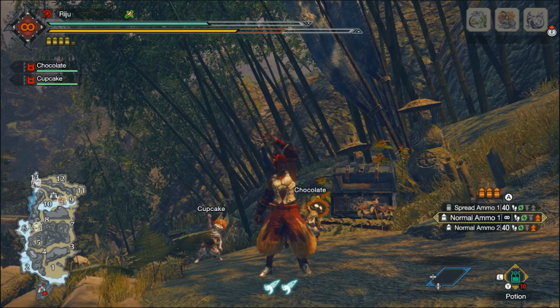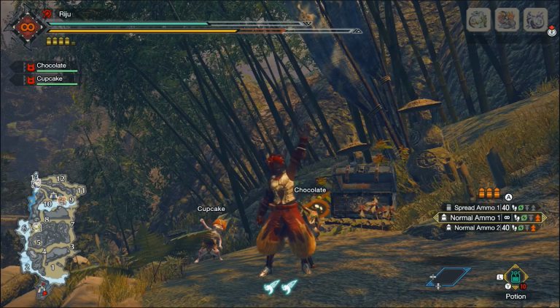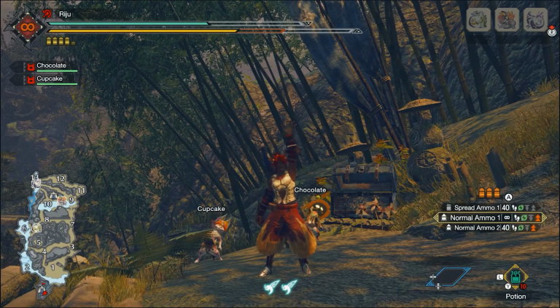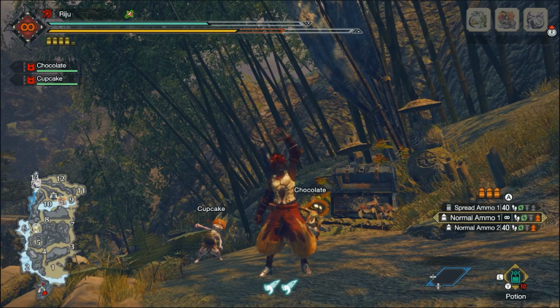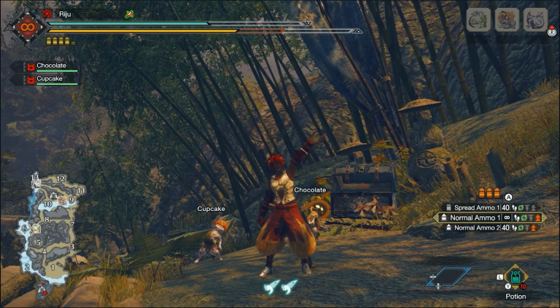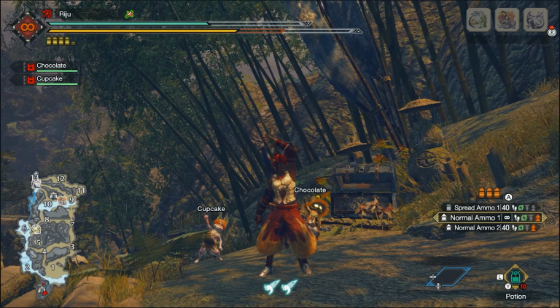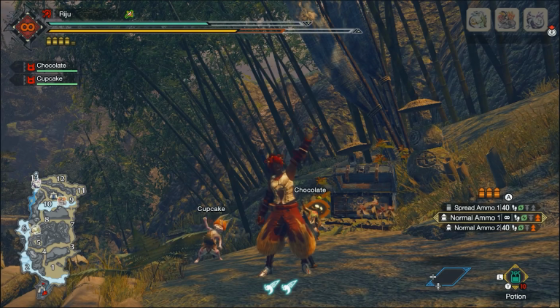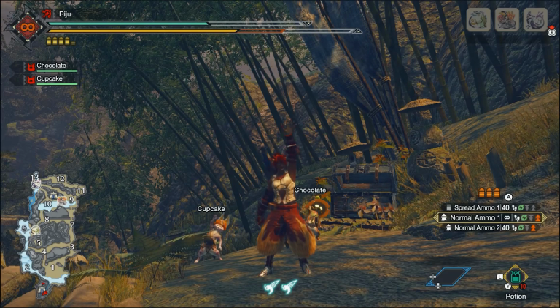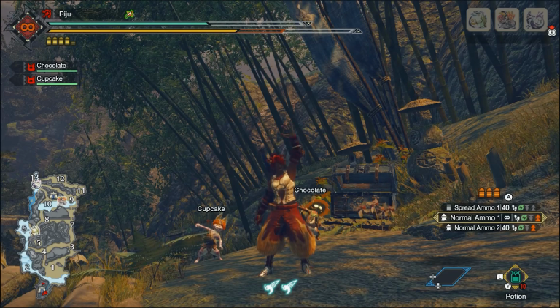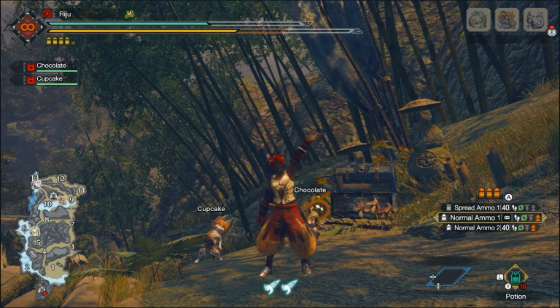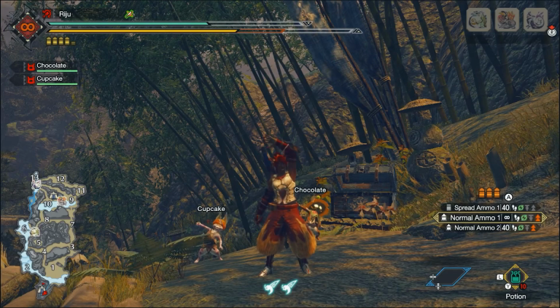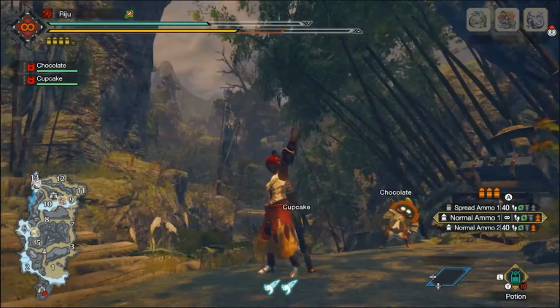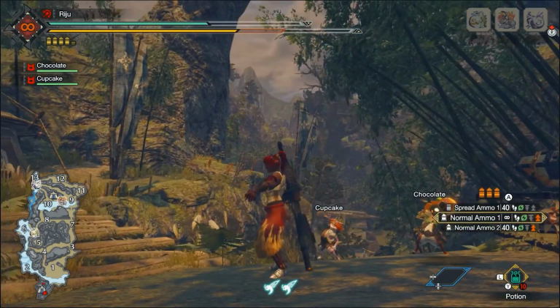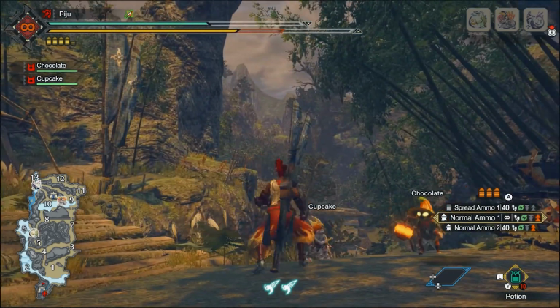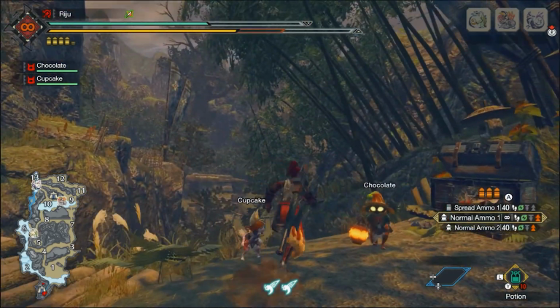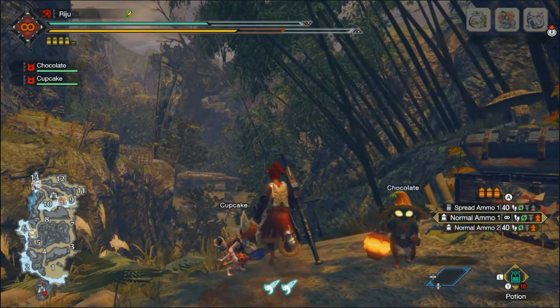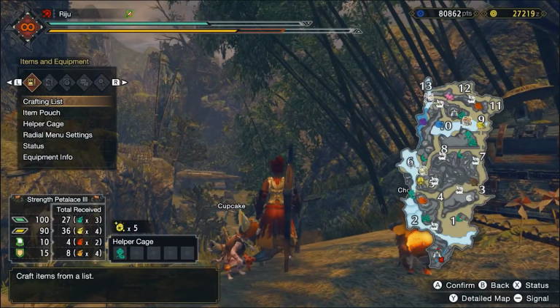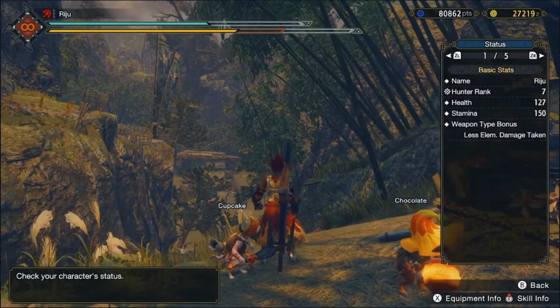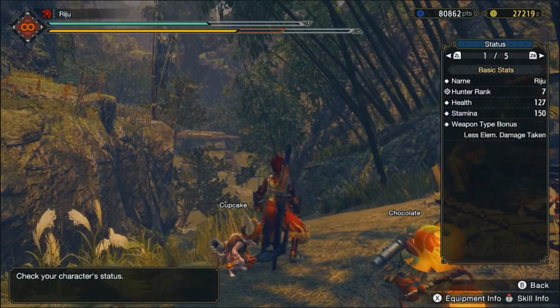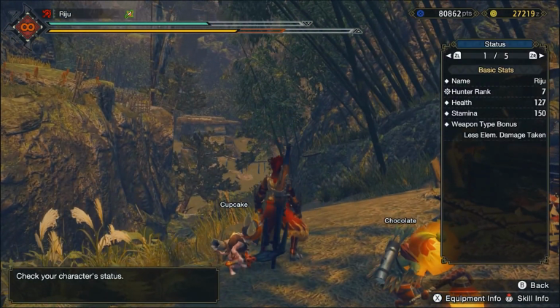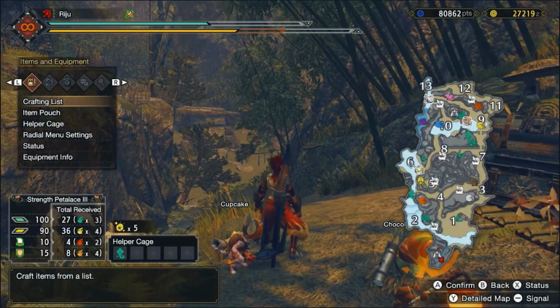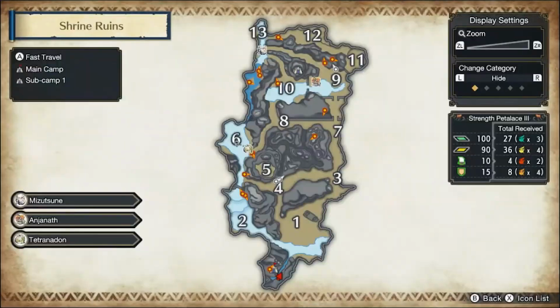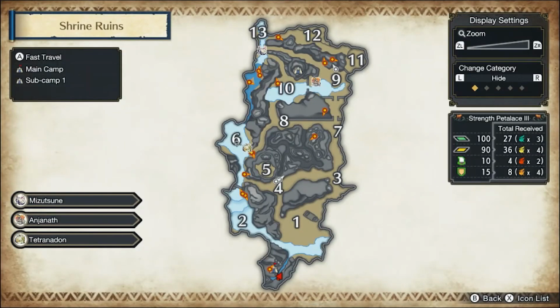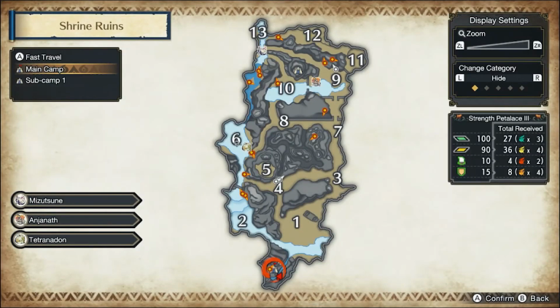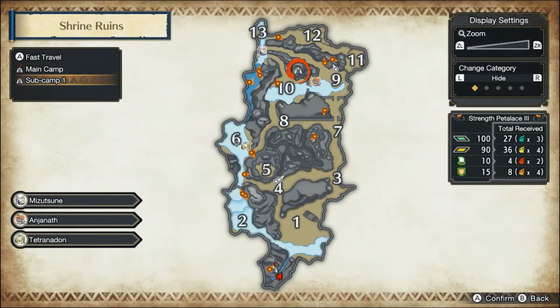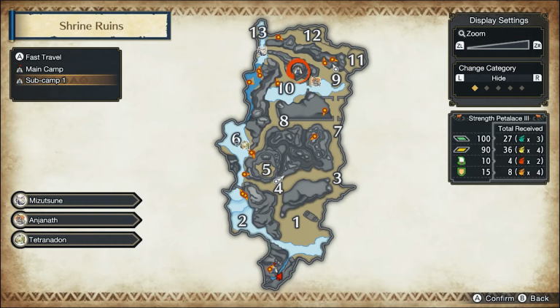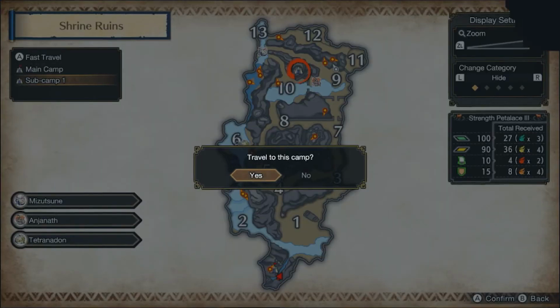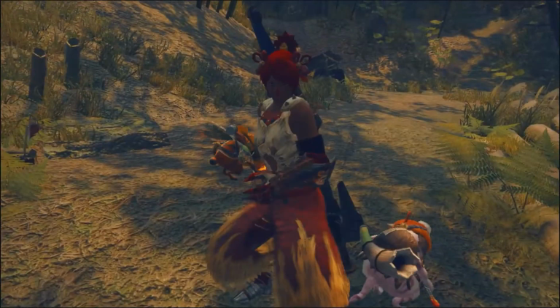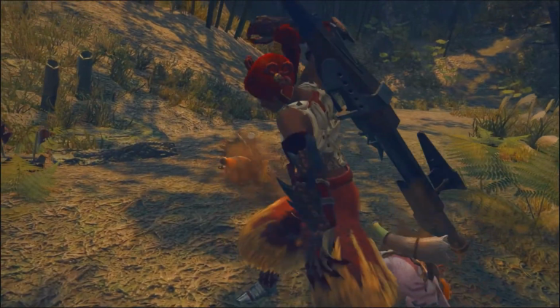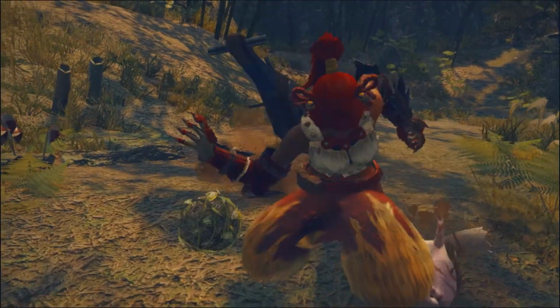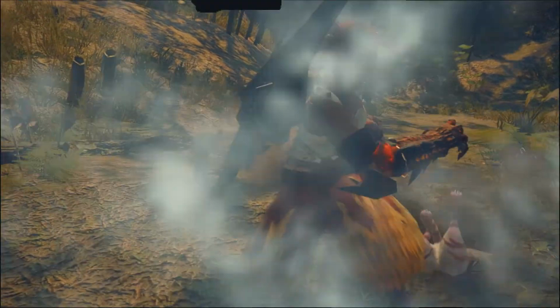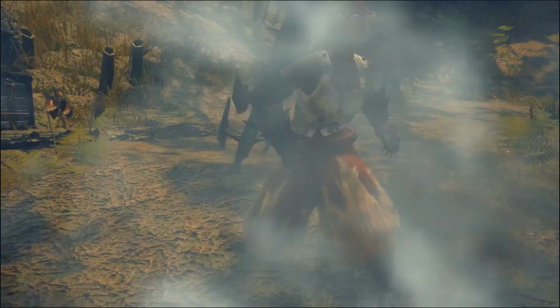So, you want to collect some Gargwa eggs? Well, let's get started! First things first, we want to fly over to the second camp in the Shrine Ruins.